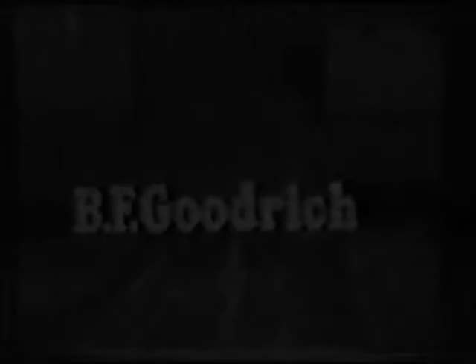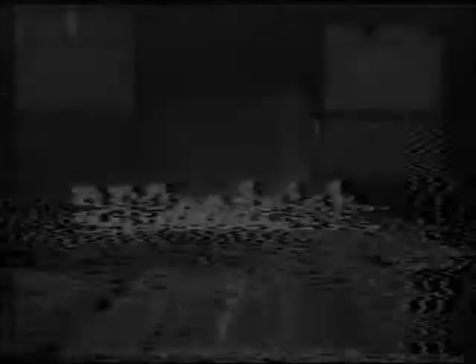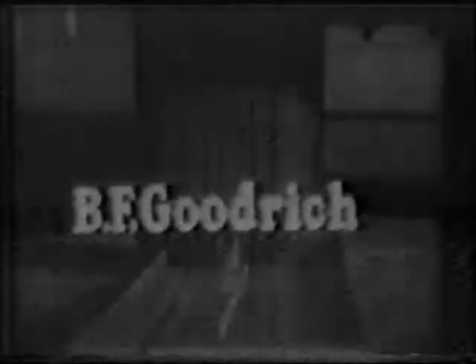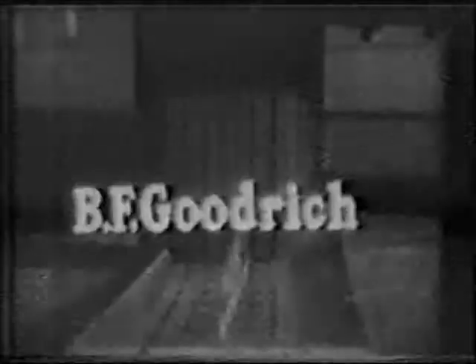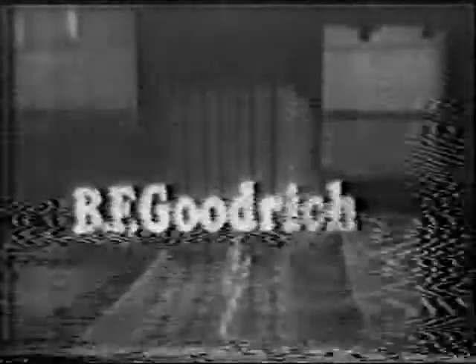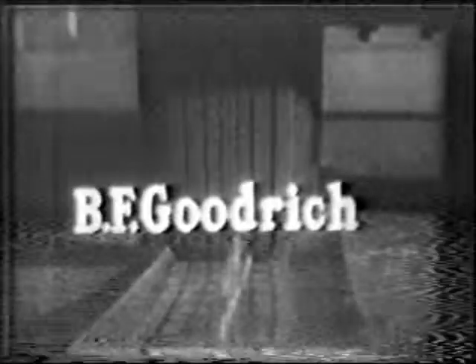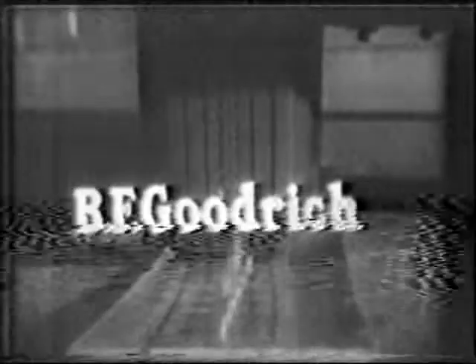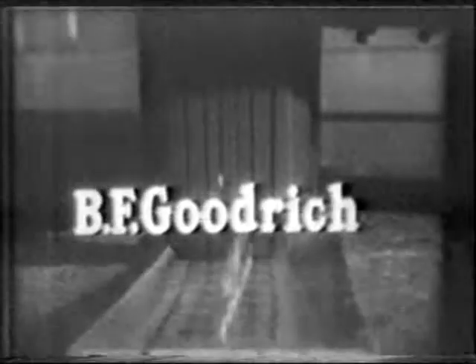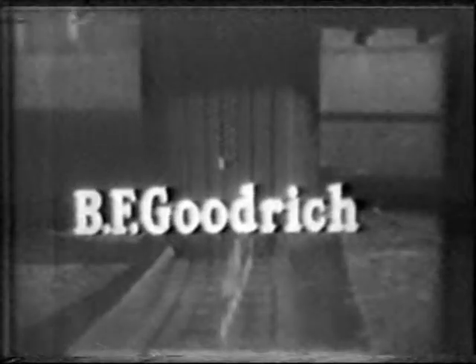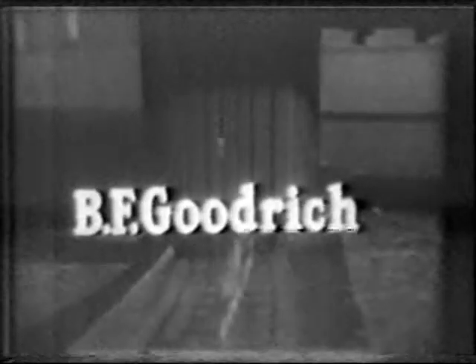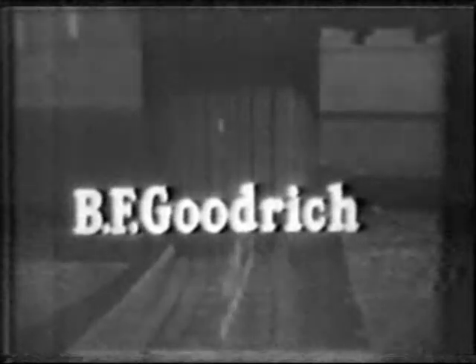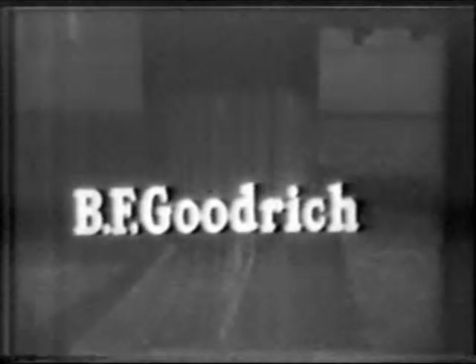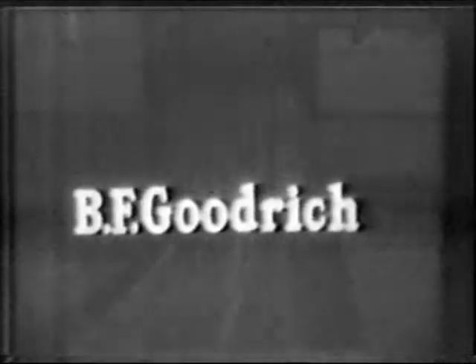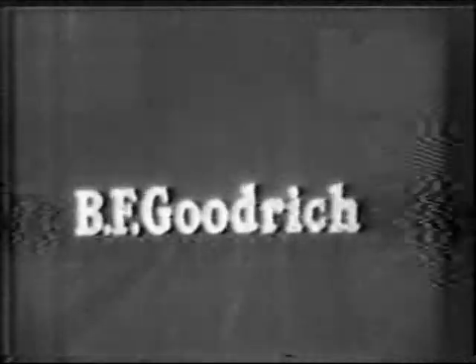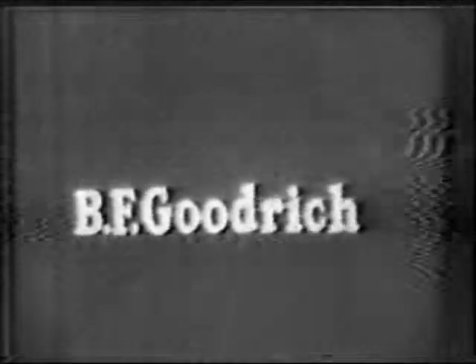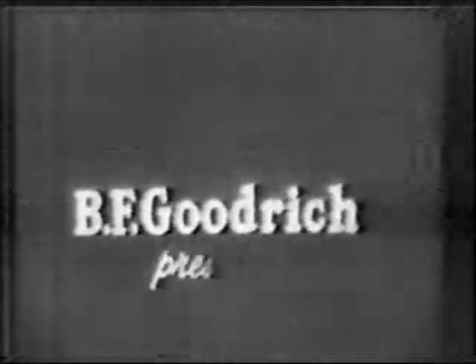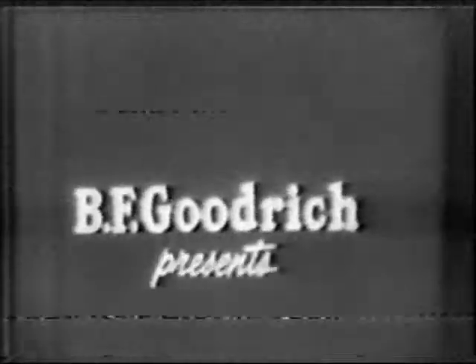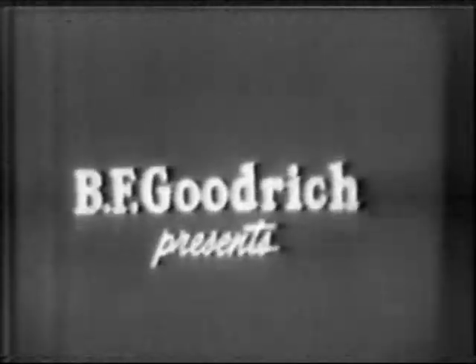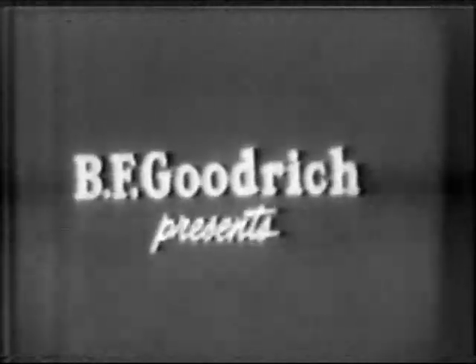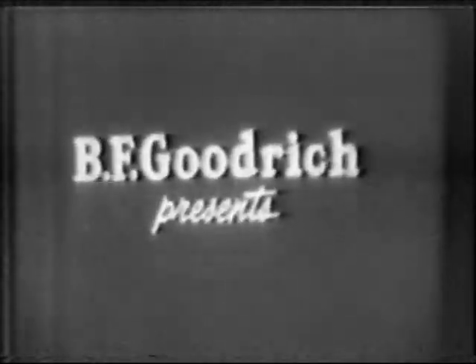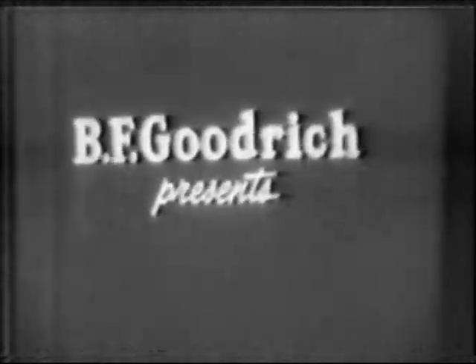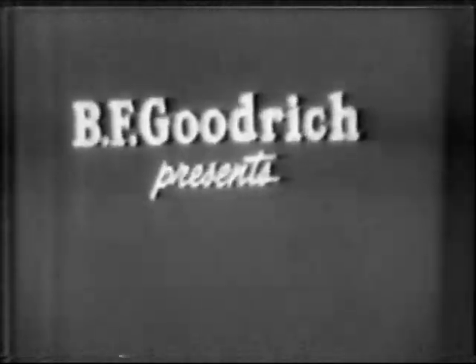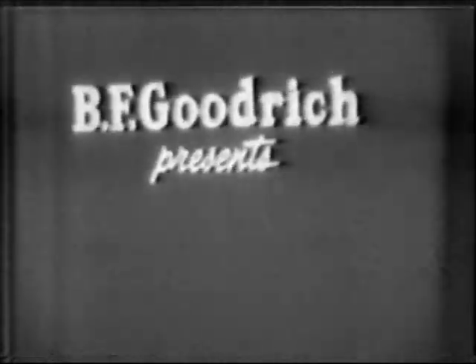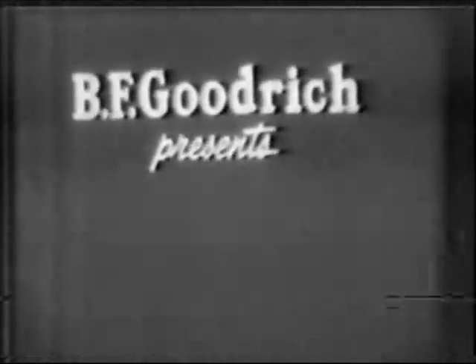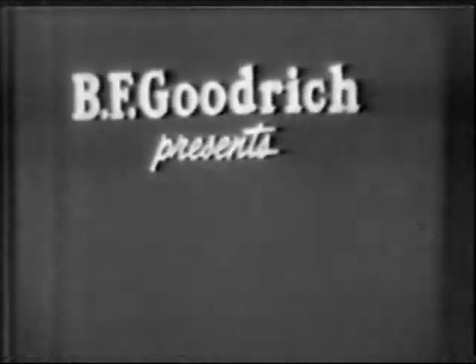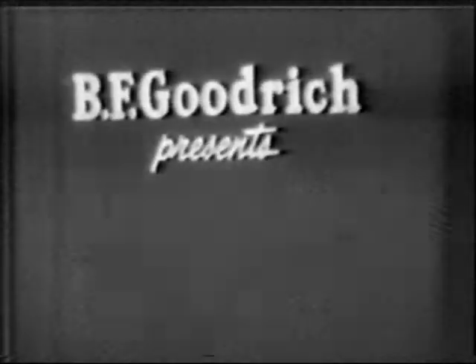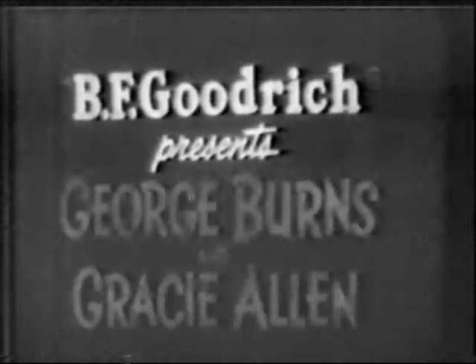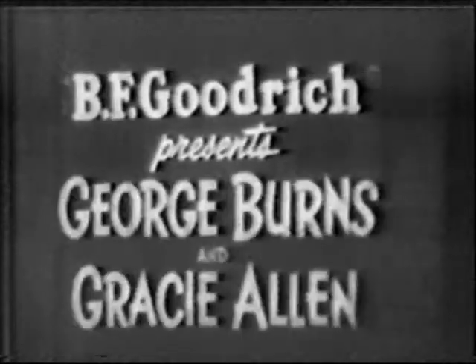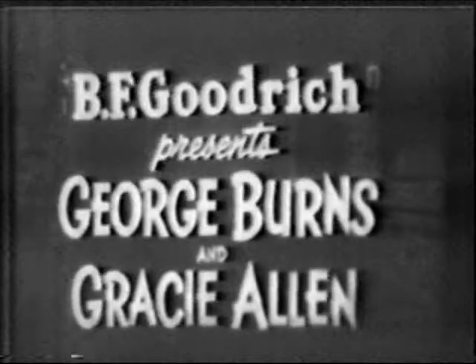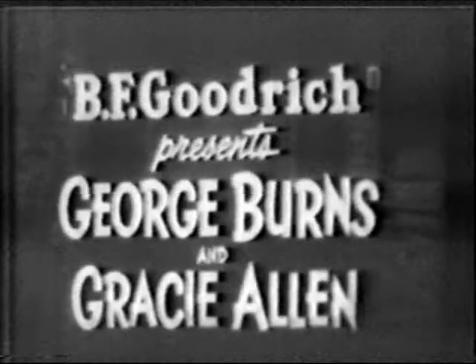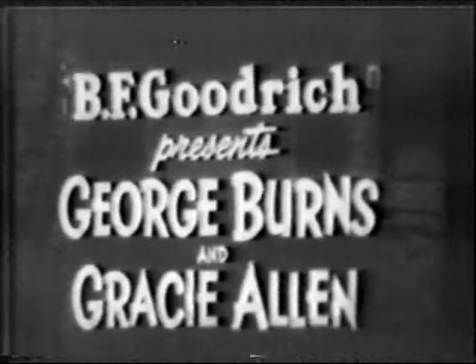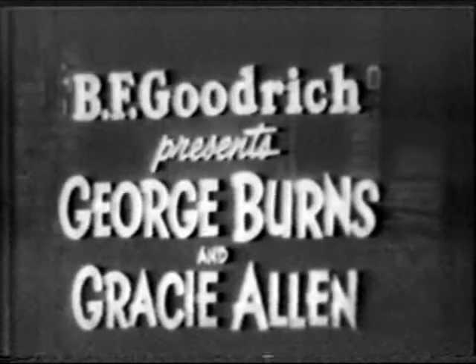This tire — BF Goodrich — presents the George Burns and Gracie Allen Show.